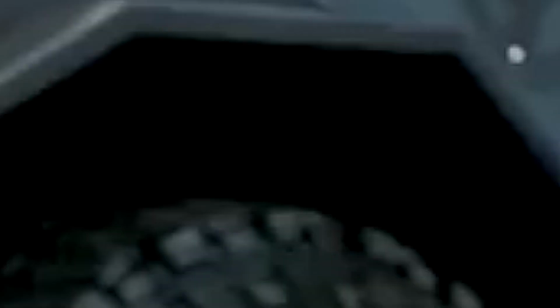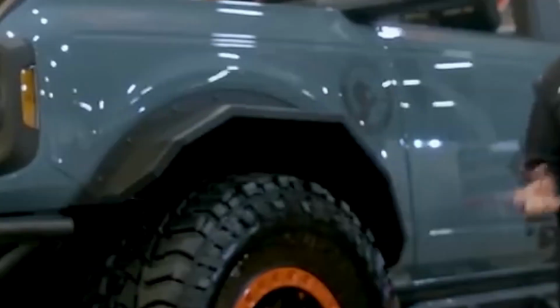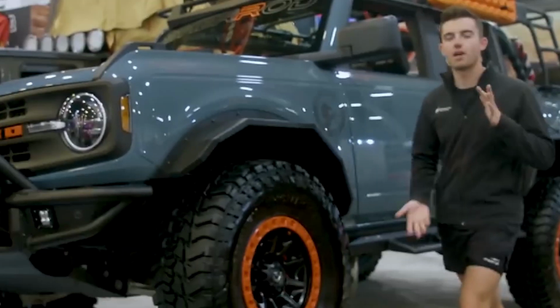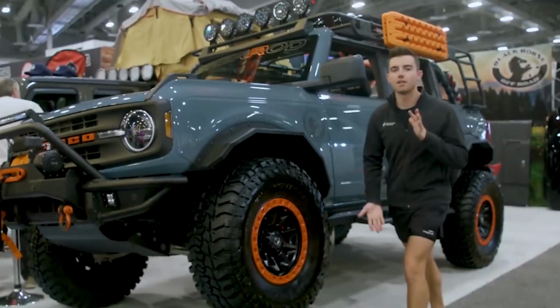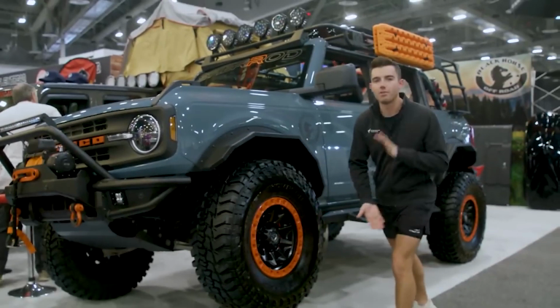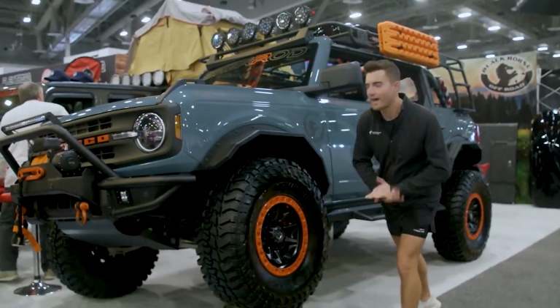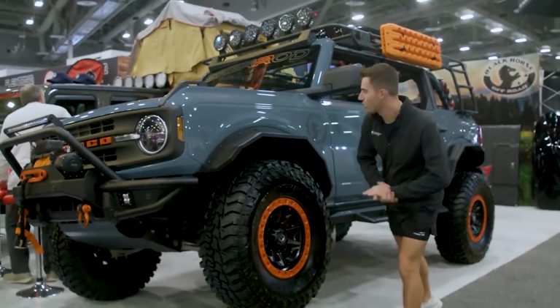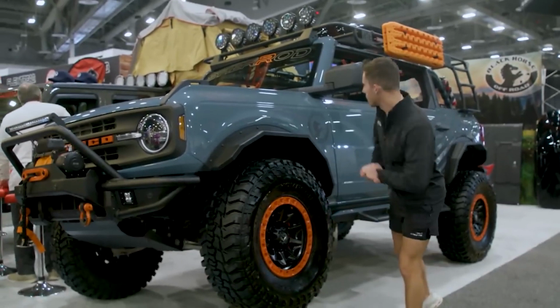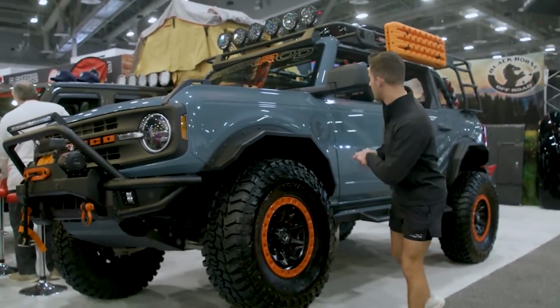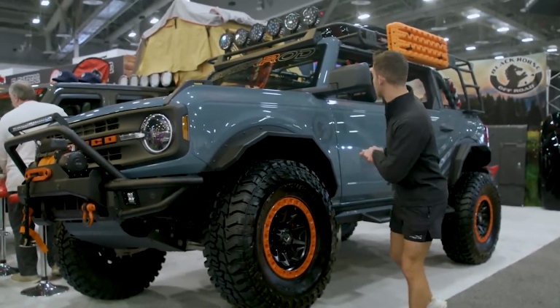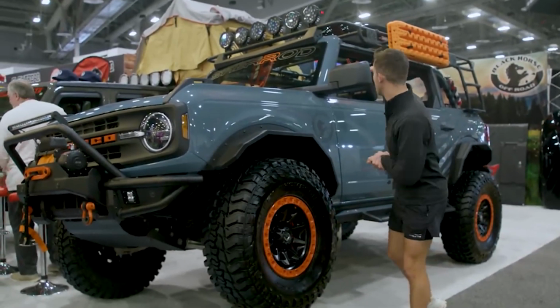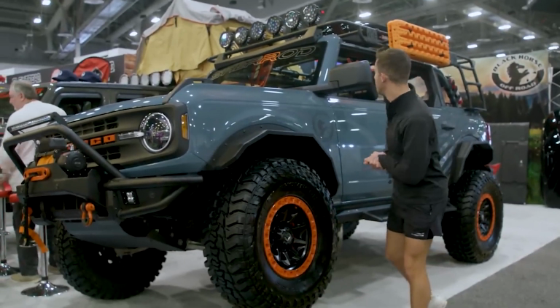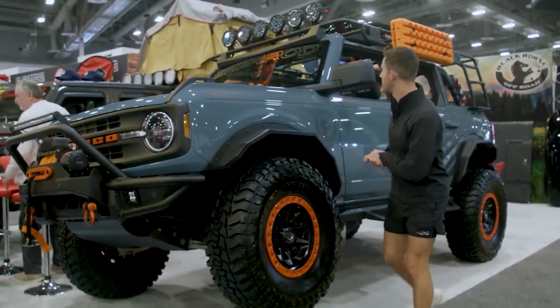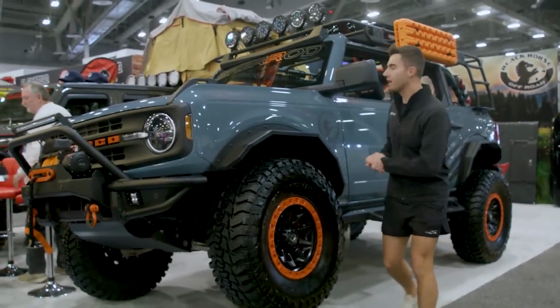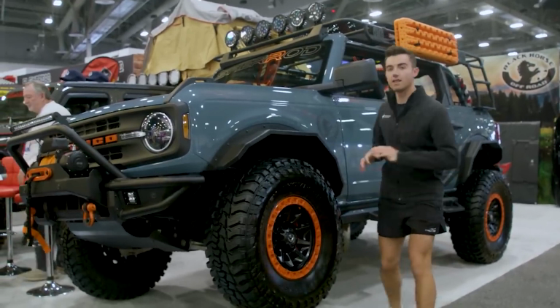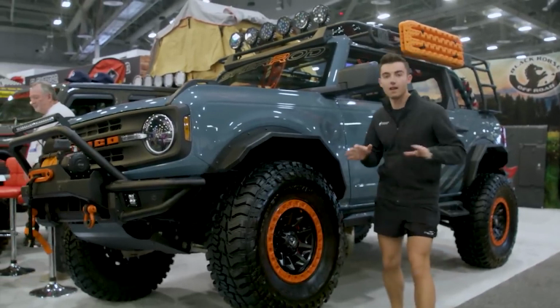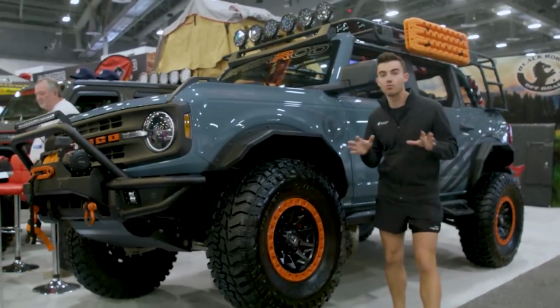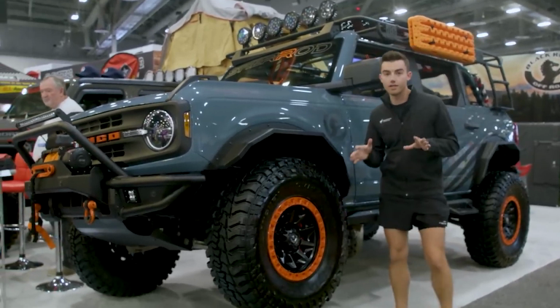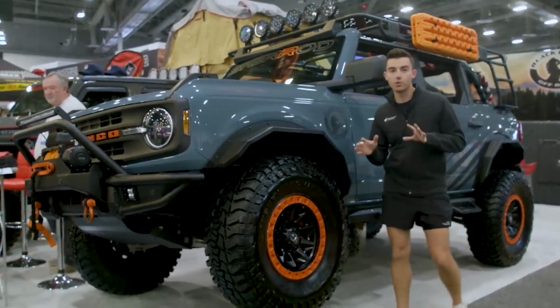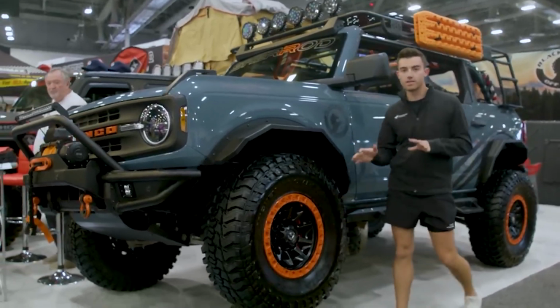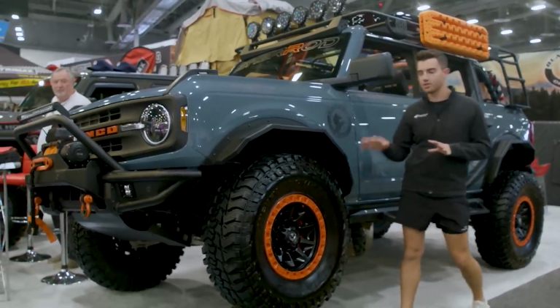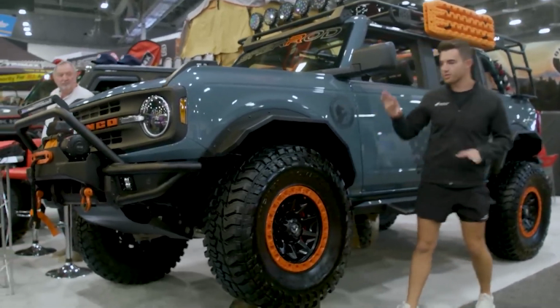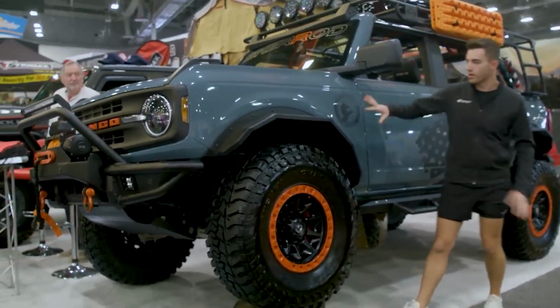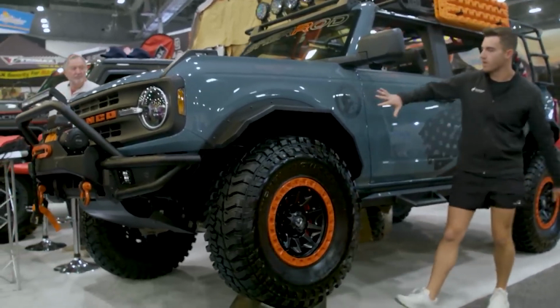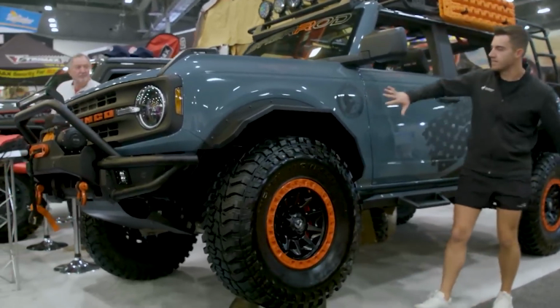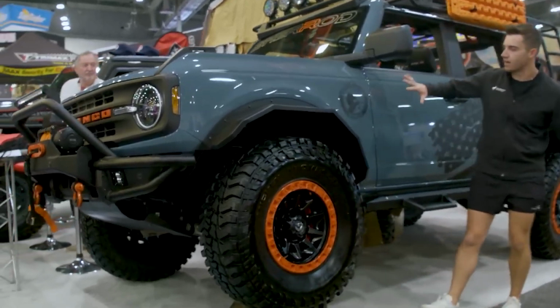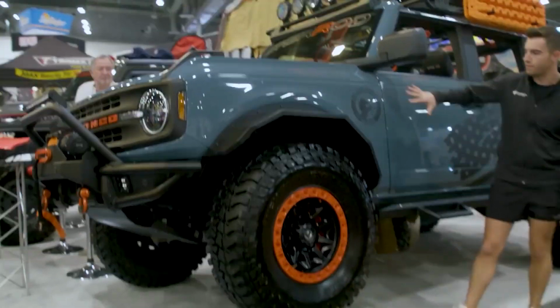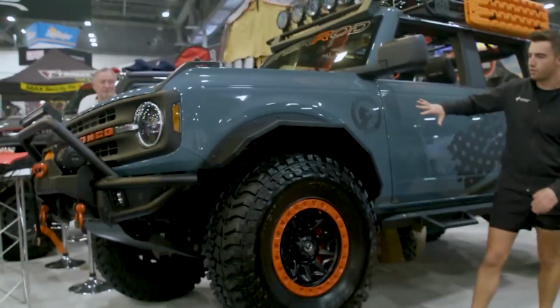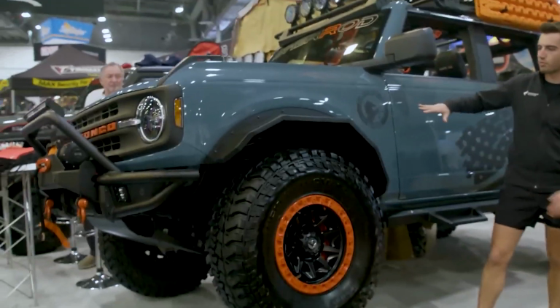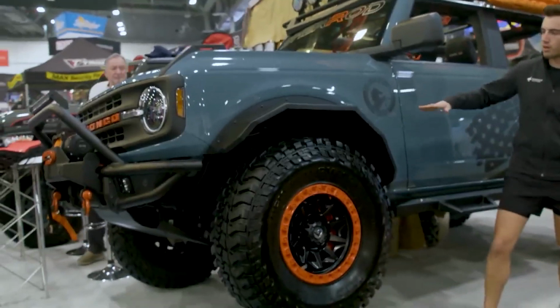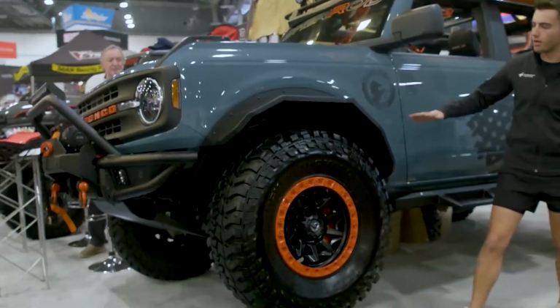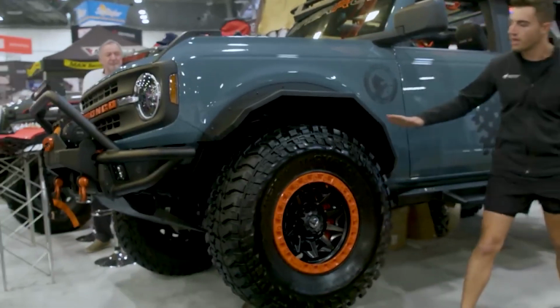Next, we're here in the Black Horse Off-Road booth. They've got a lot of really cool accessories going on in this Area 51 Bronco here.